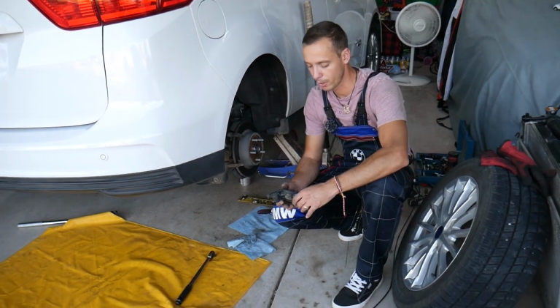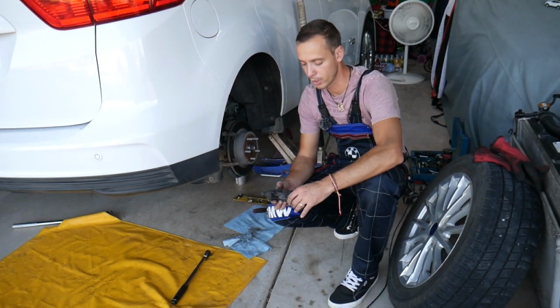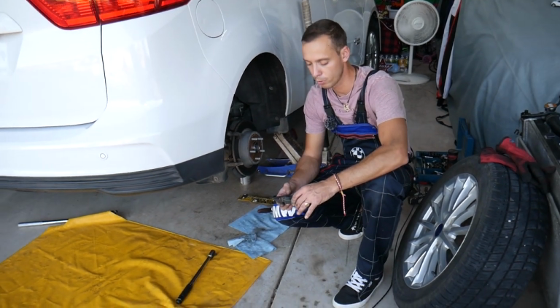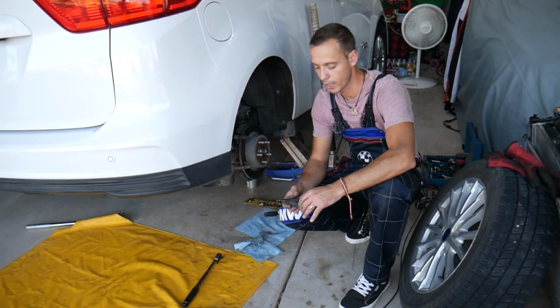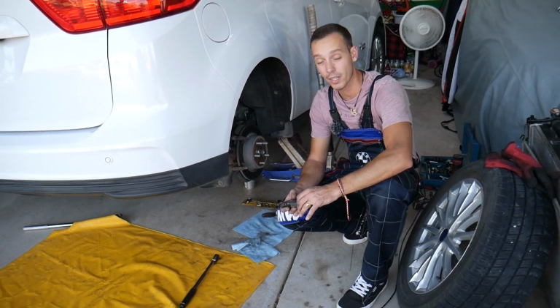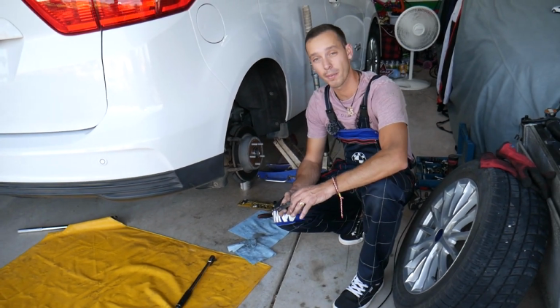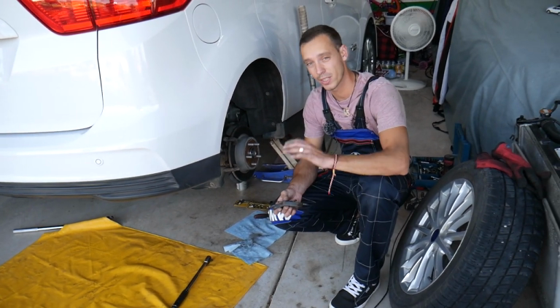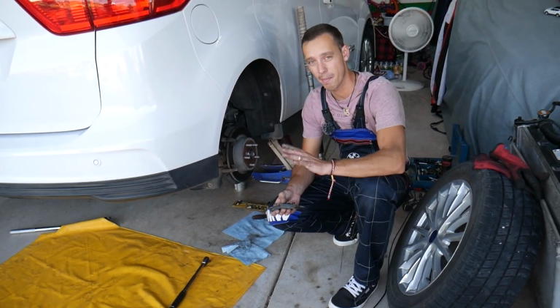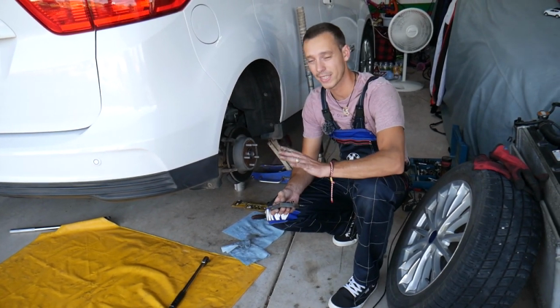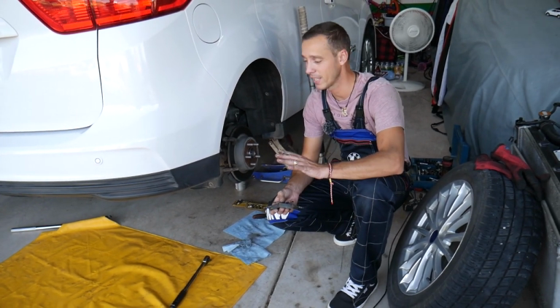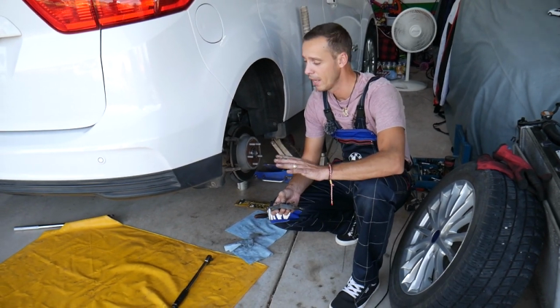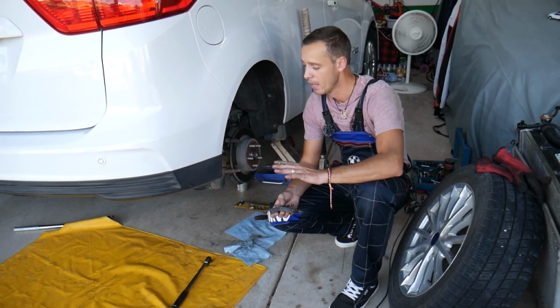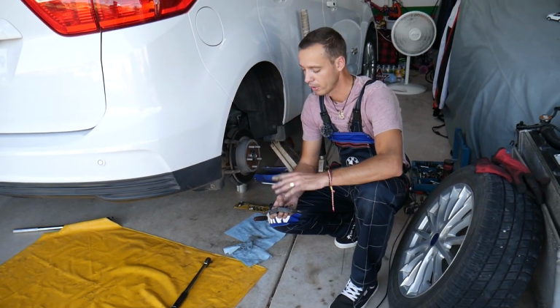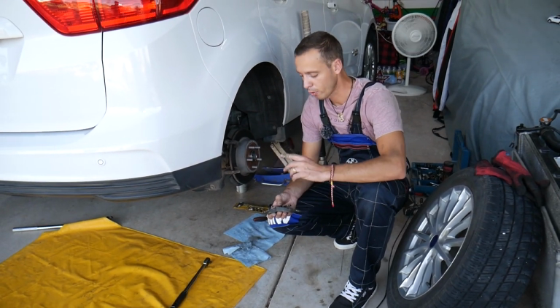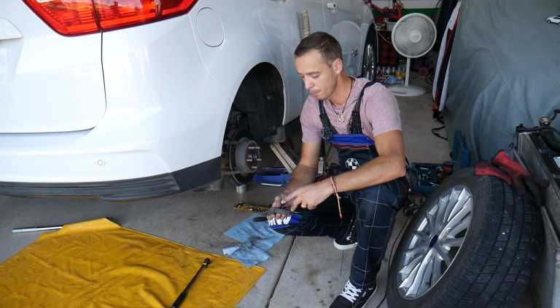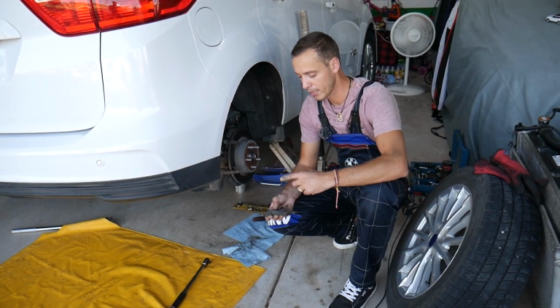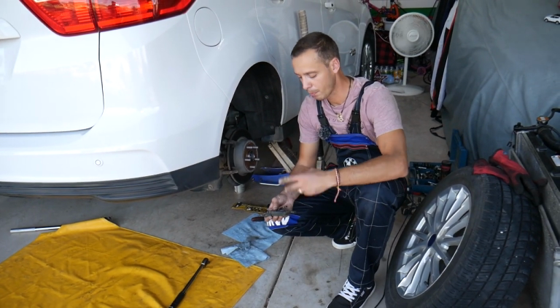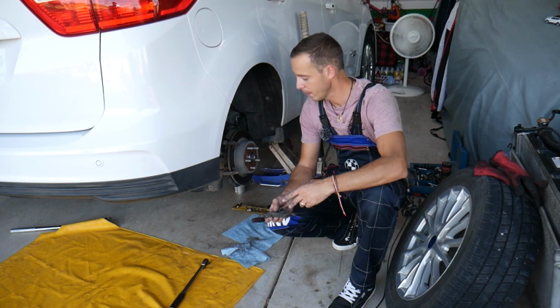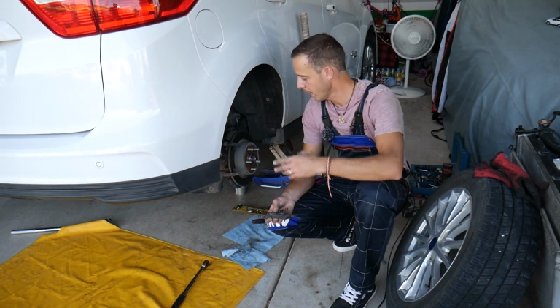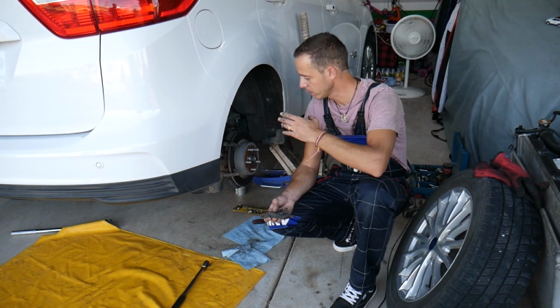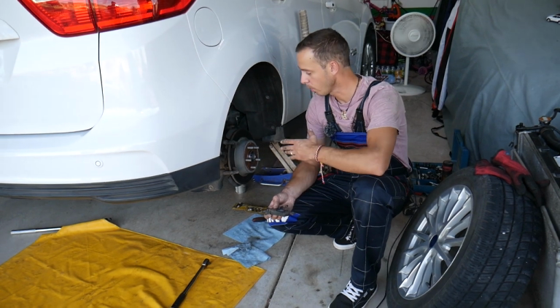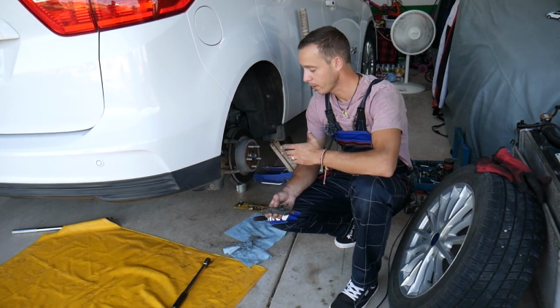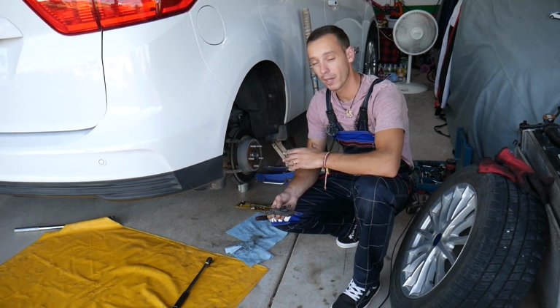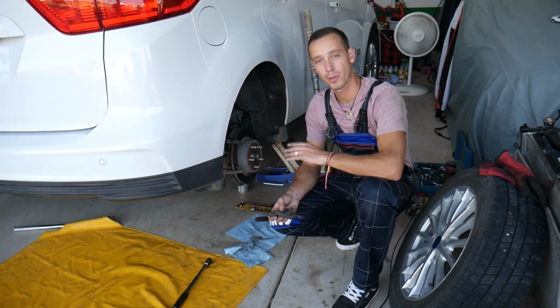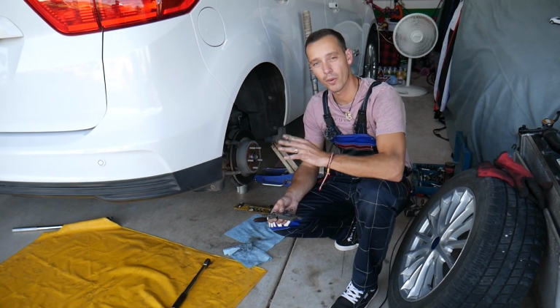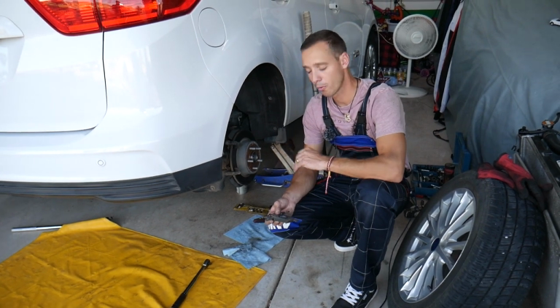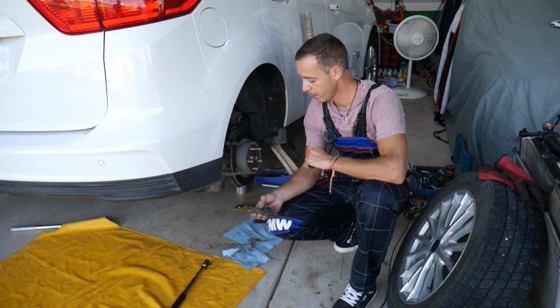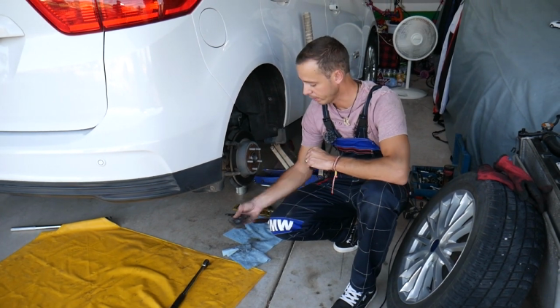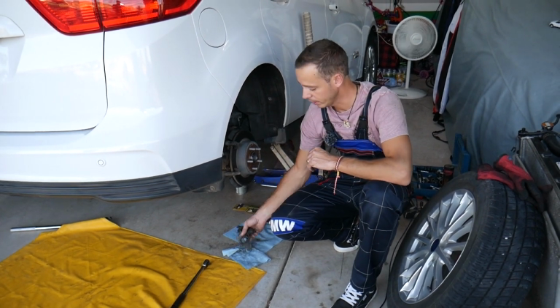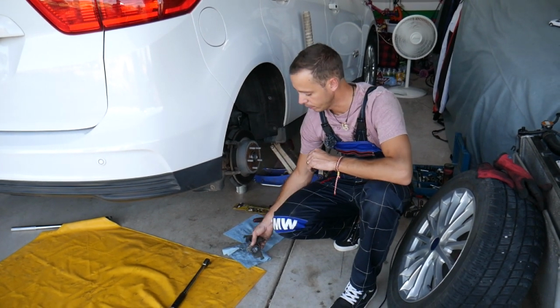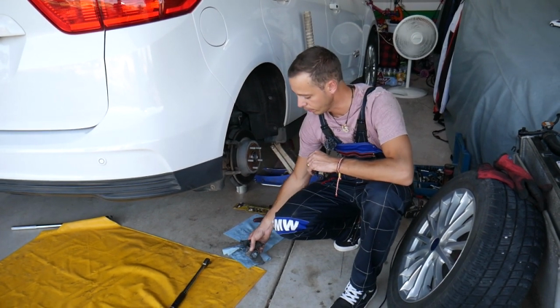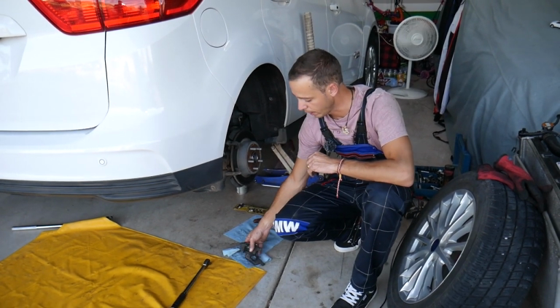So stay with us — we will share everything about the C-Max today: torque specs, brake pads, and rotor replacement. All of that will be covered in this video.